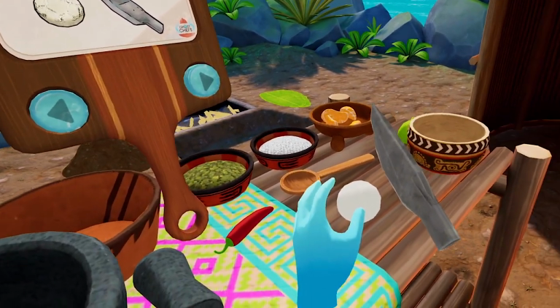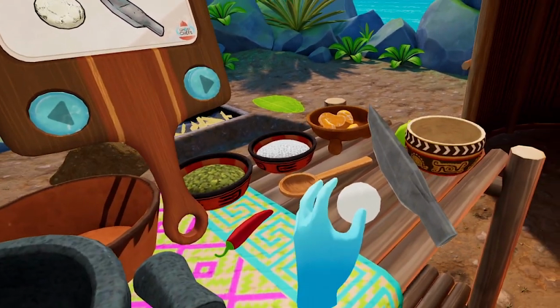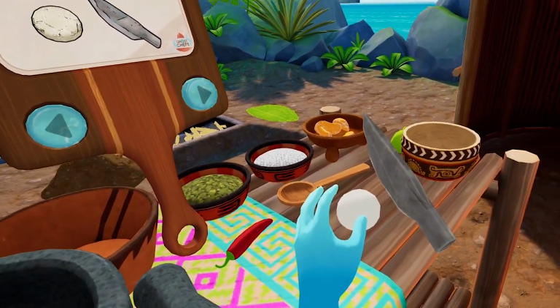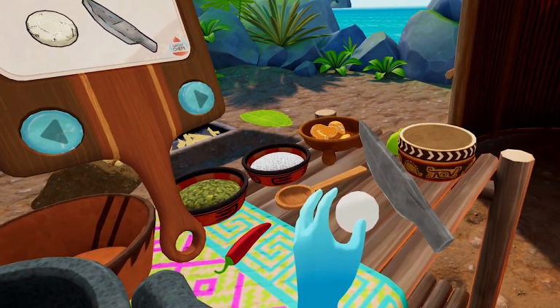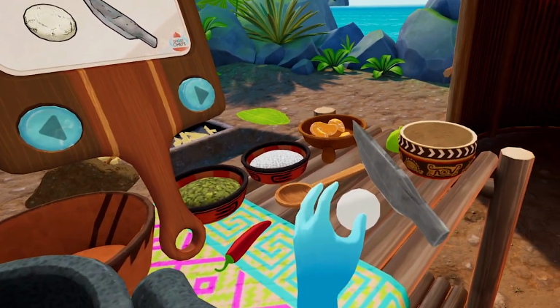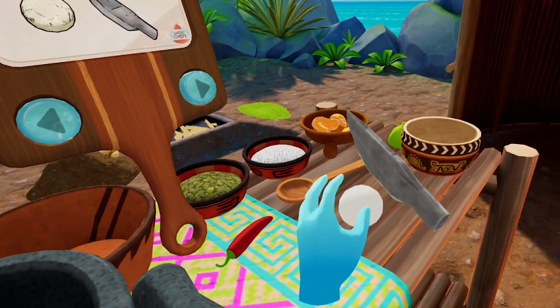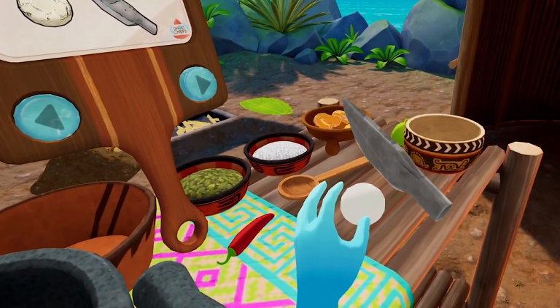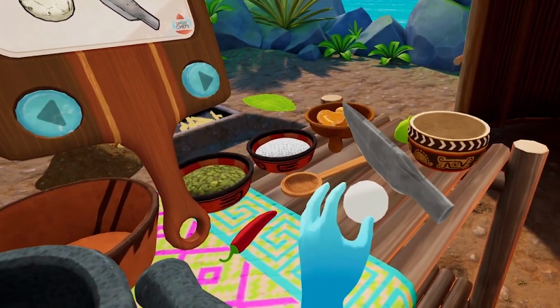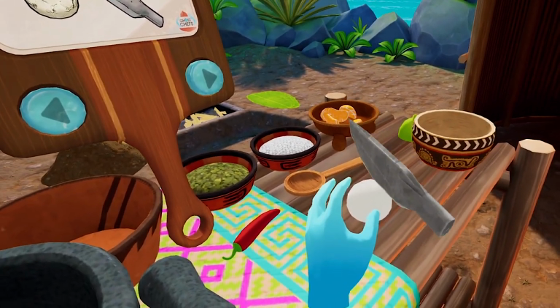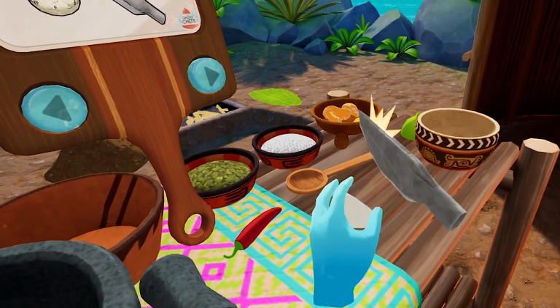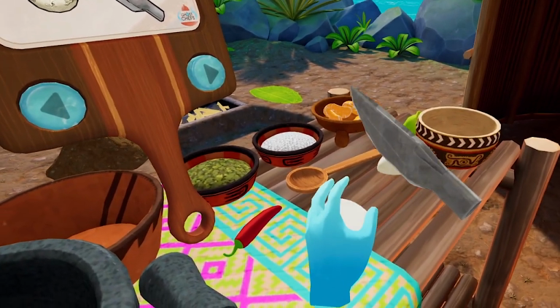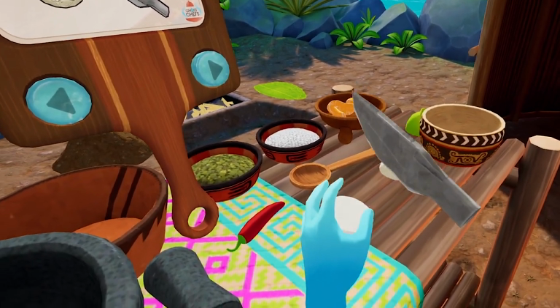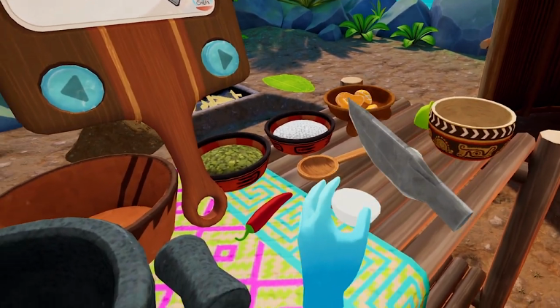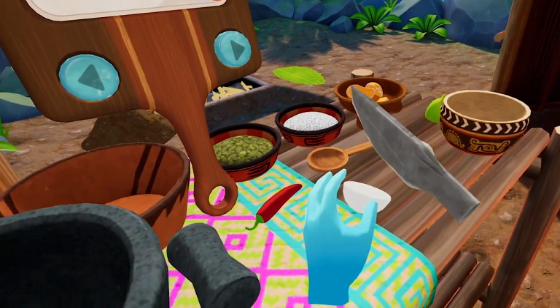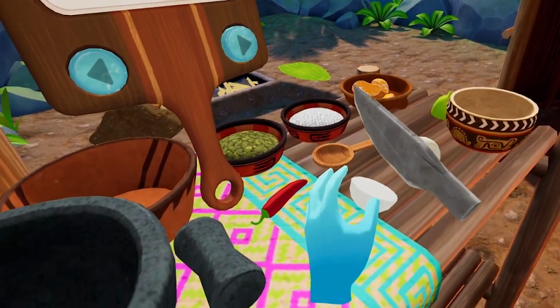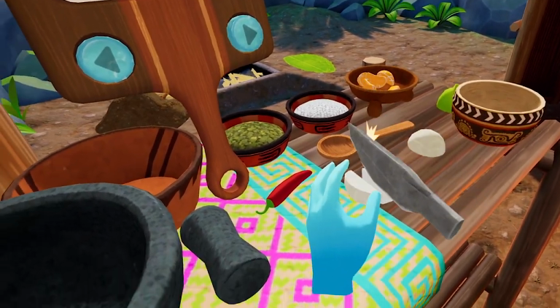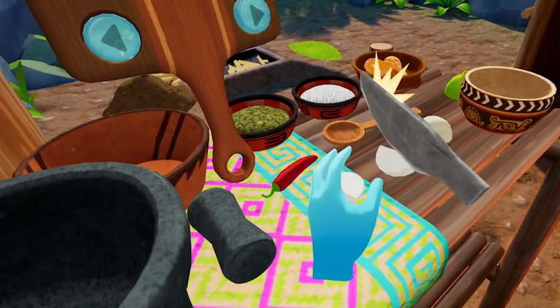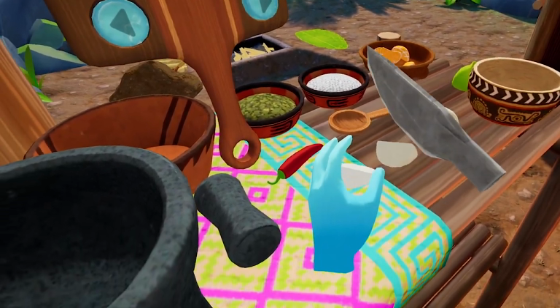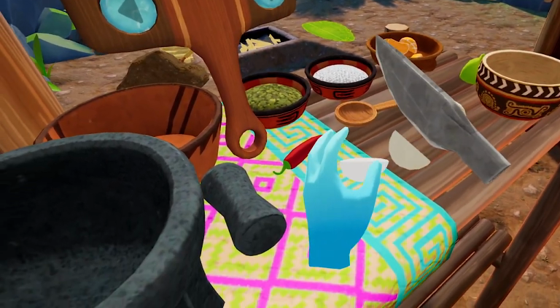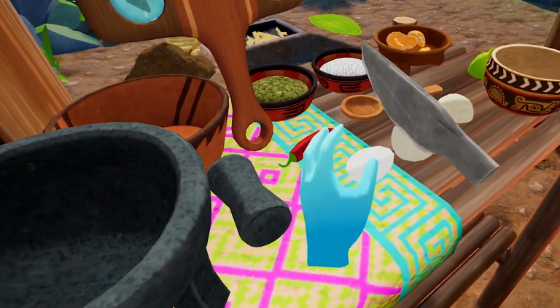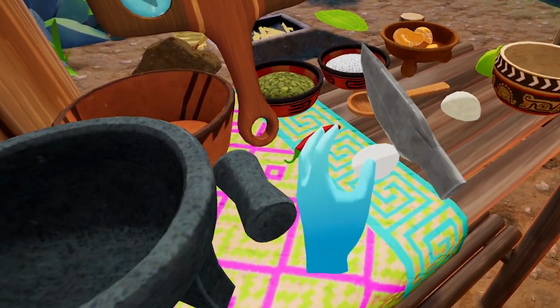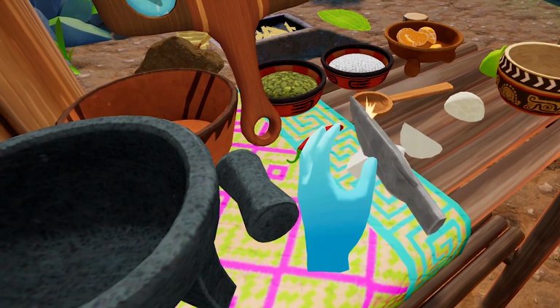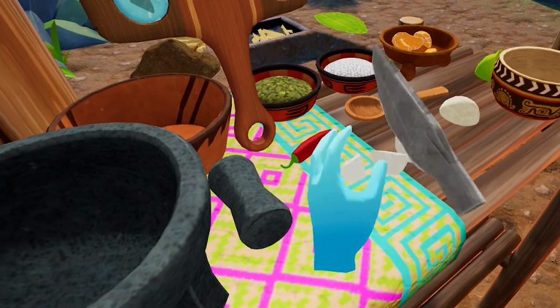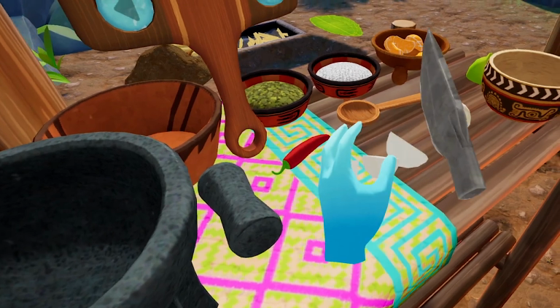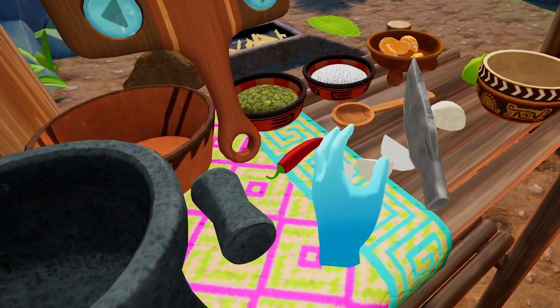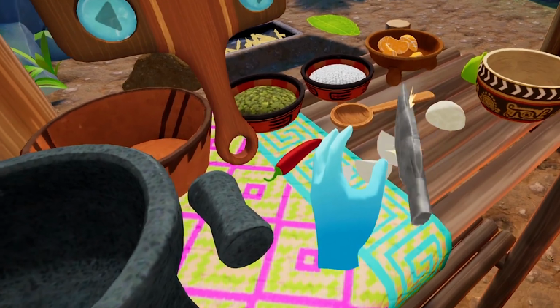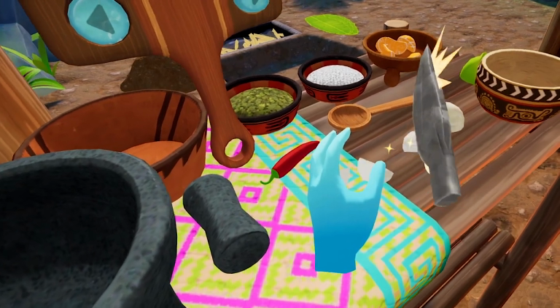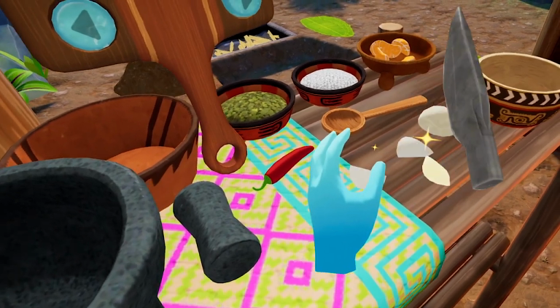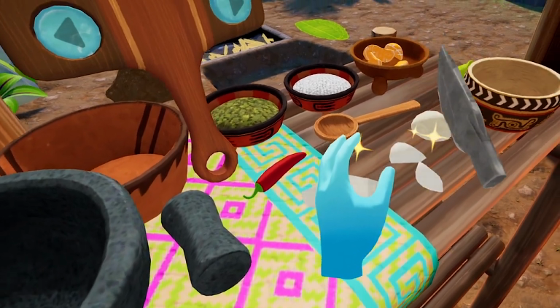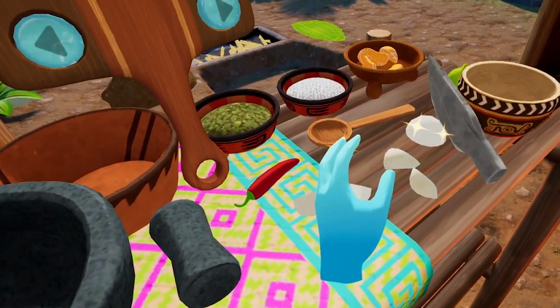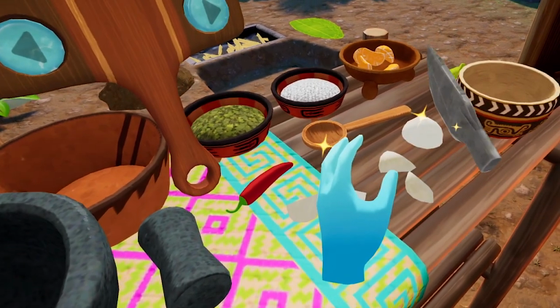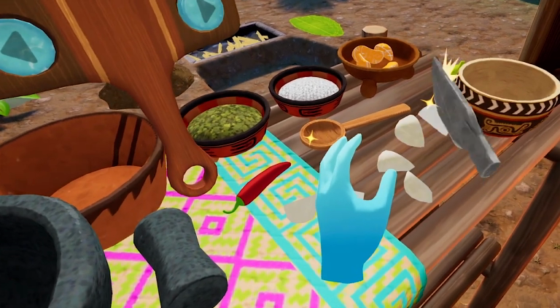Now remember, cooking should be relaxing. Take your time and pay attention to the recipes.